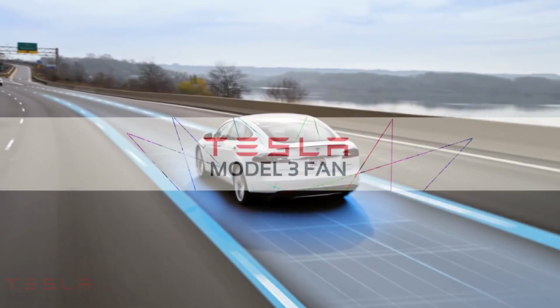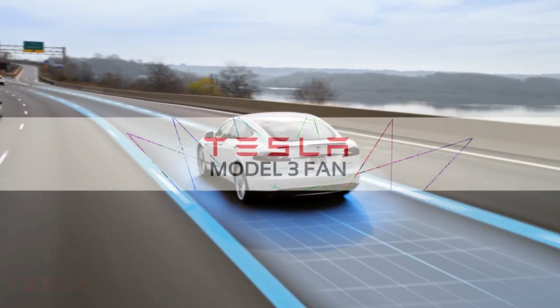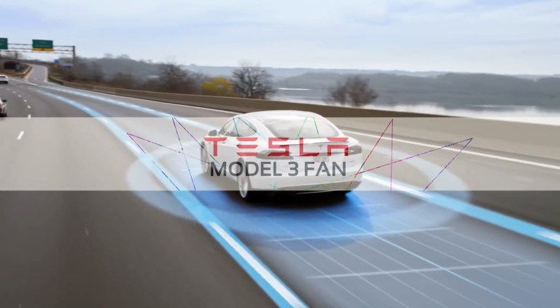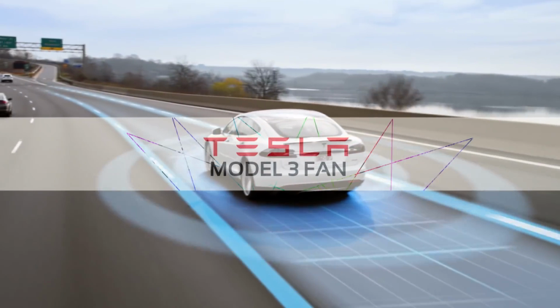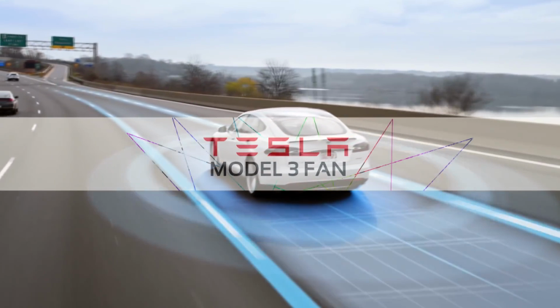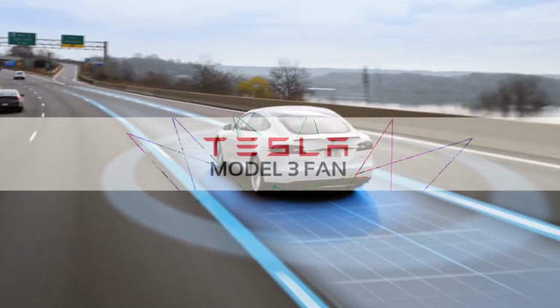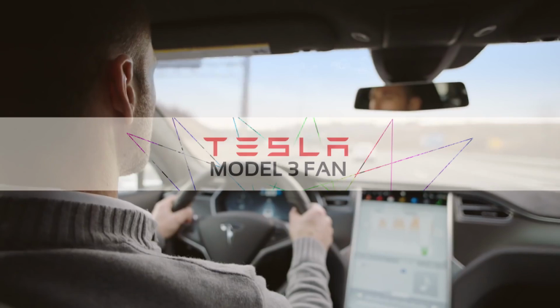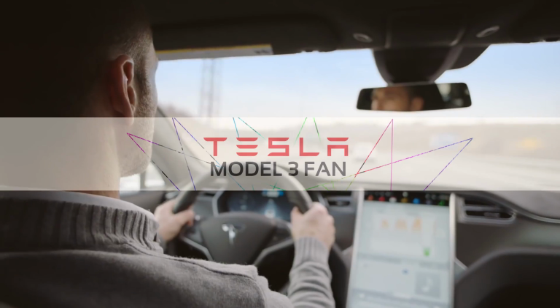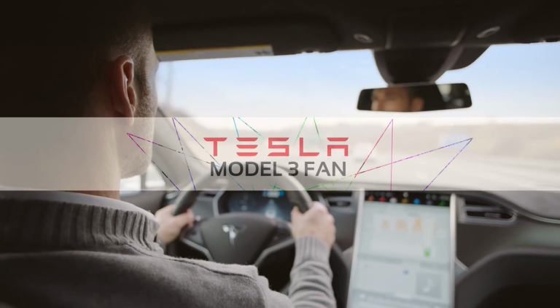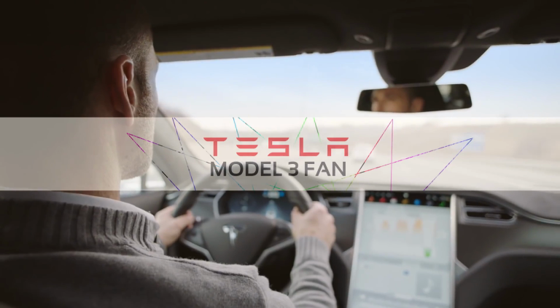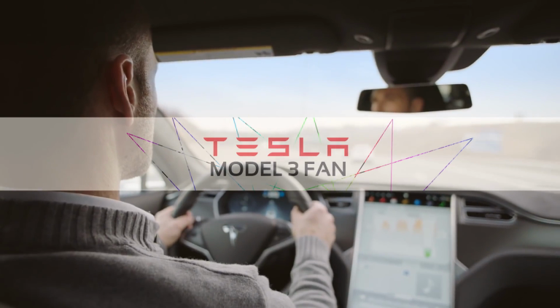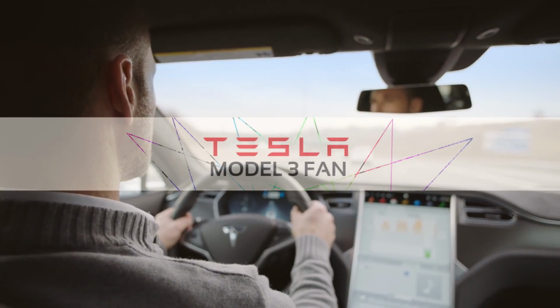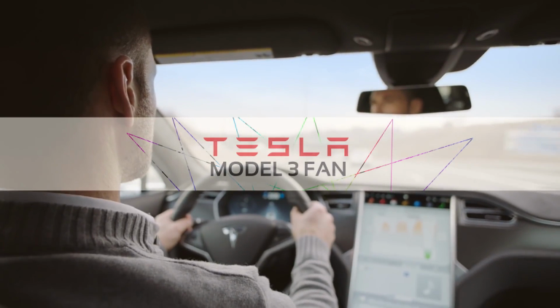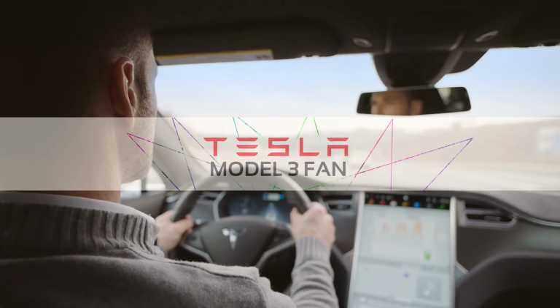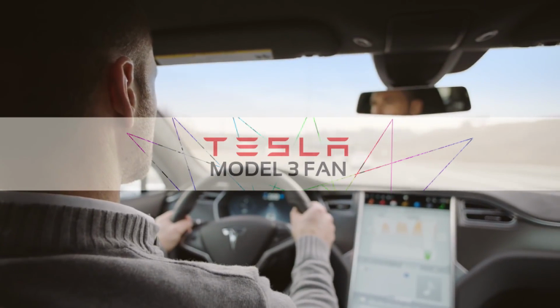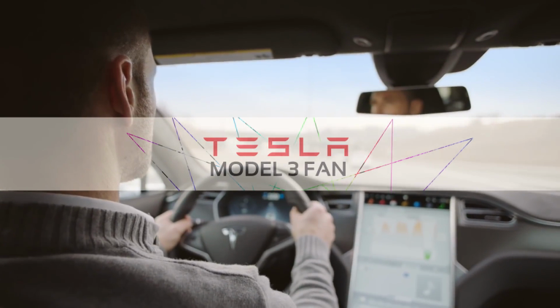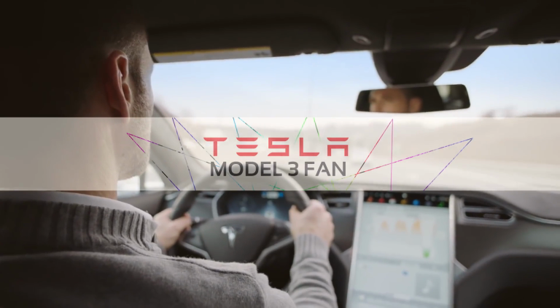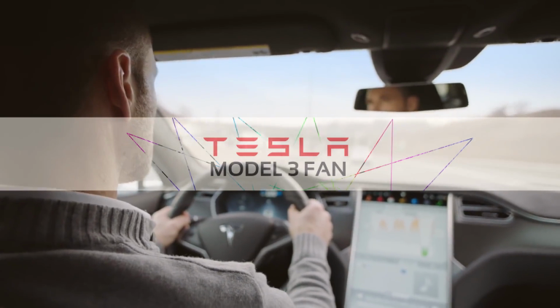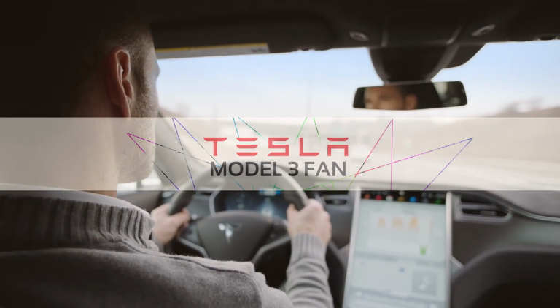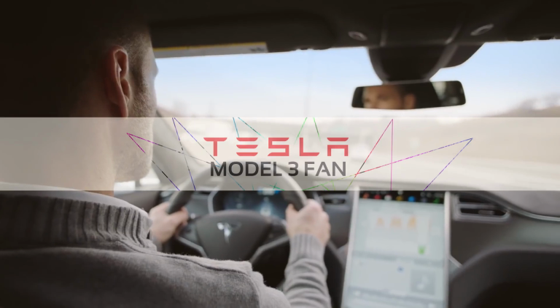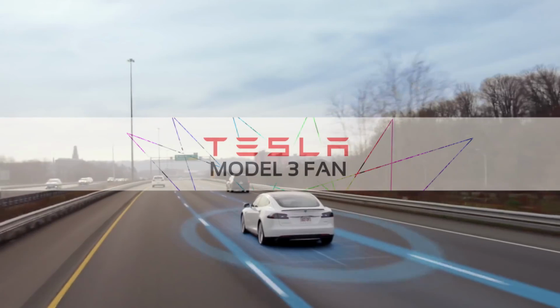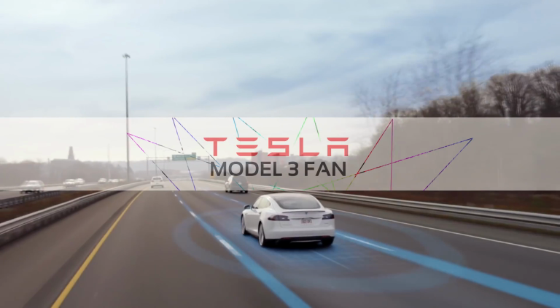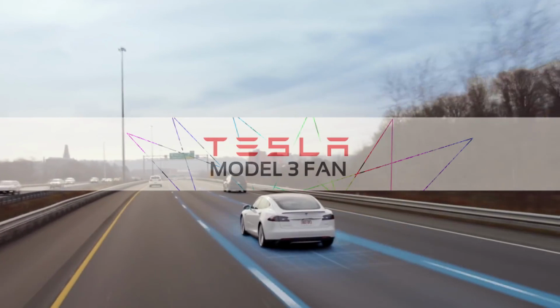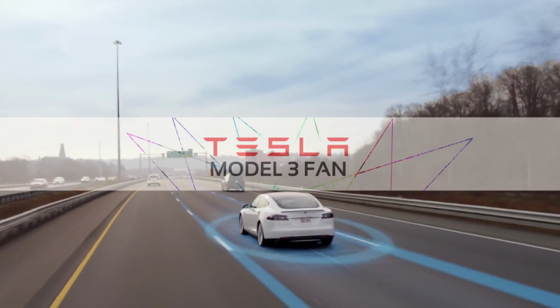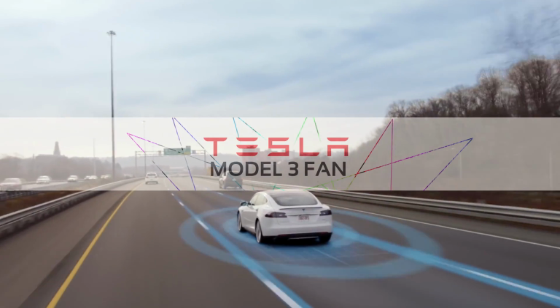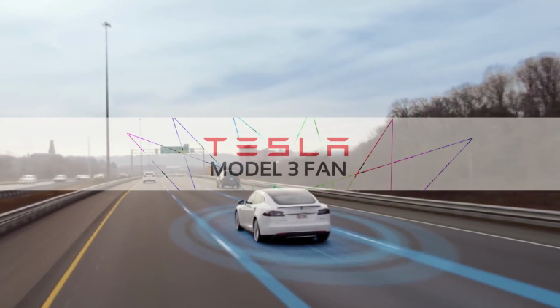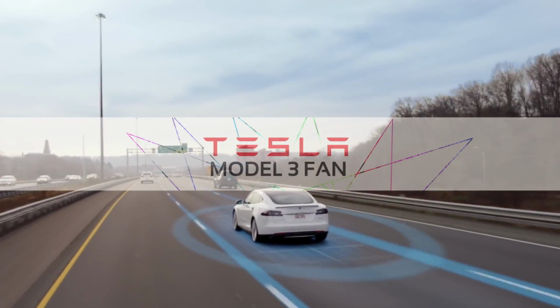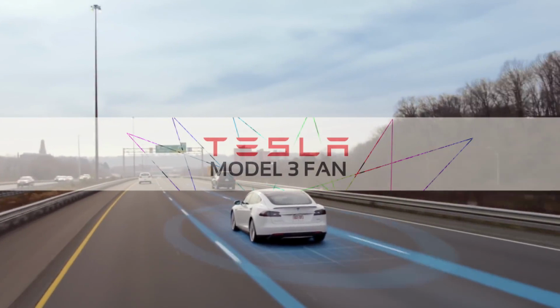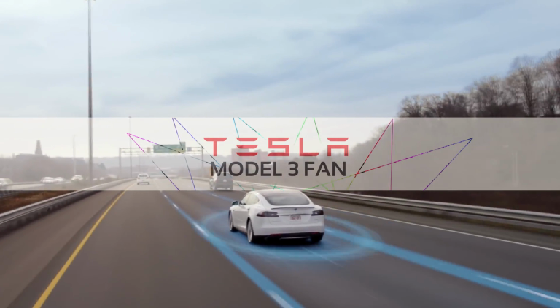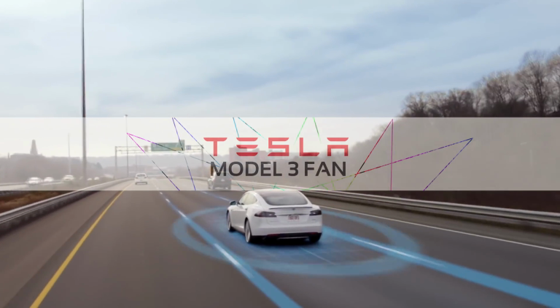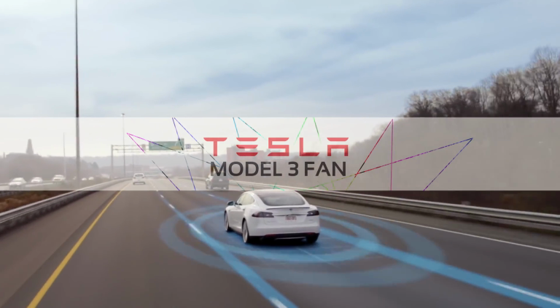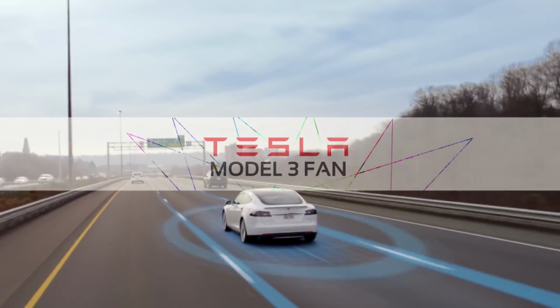That's the end of this video. Check out my other video where I look at optional extras for Tesla Model 3. Thank you for watching and see you next time.